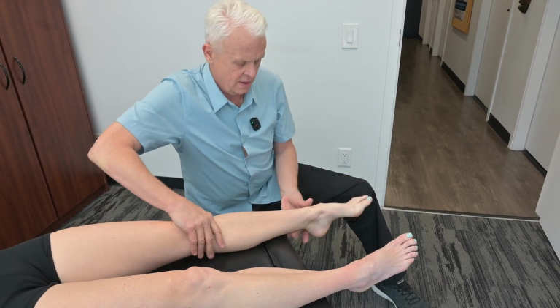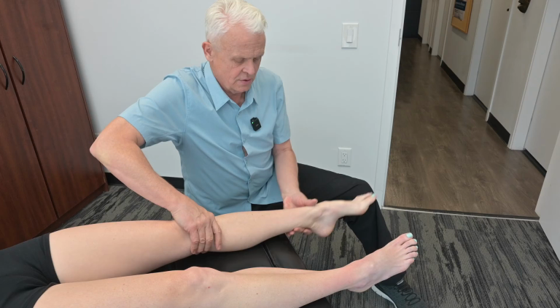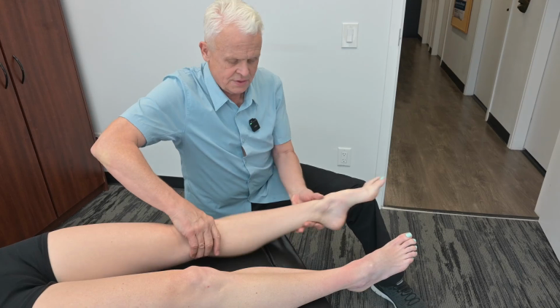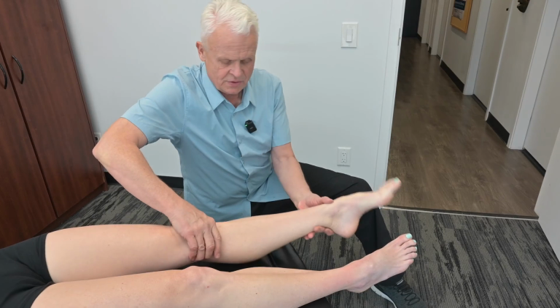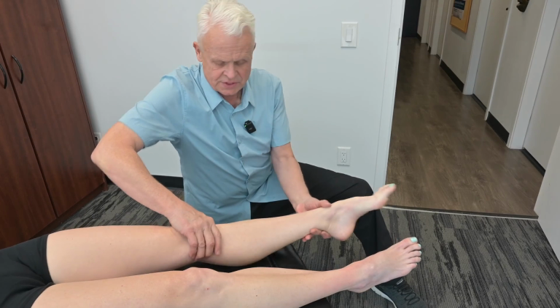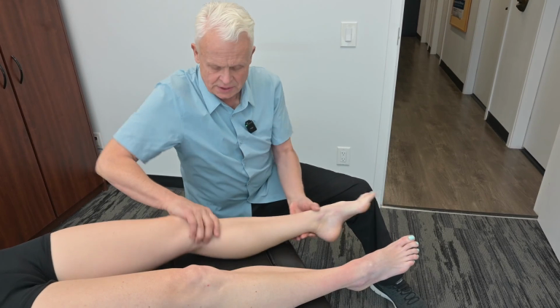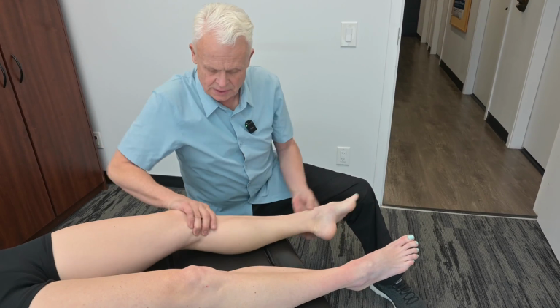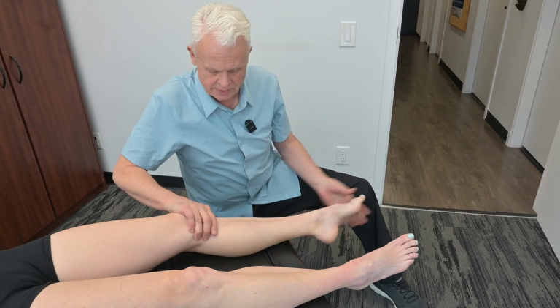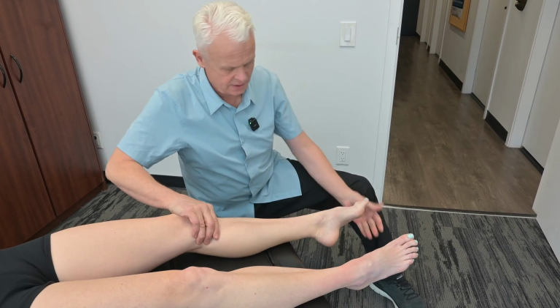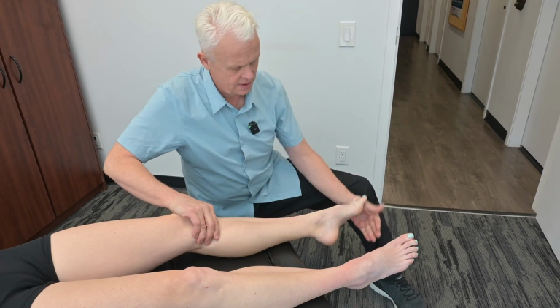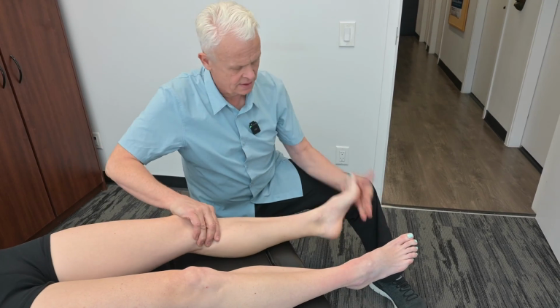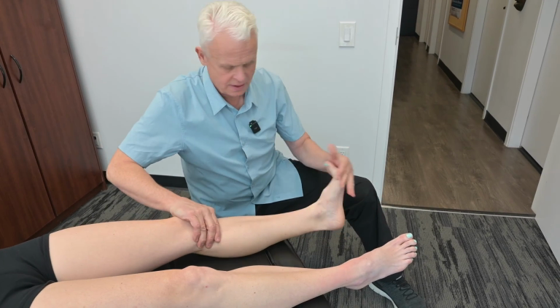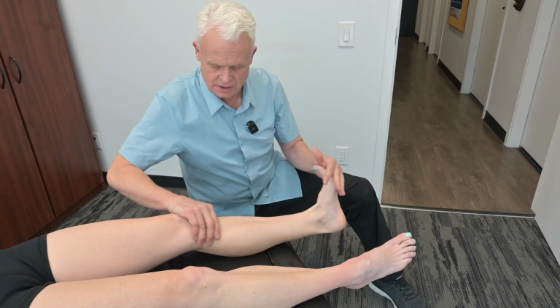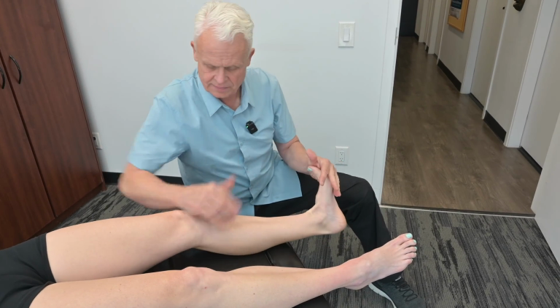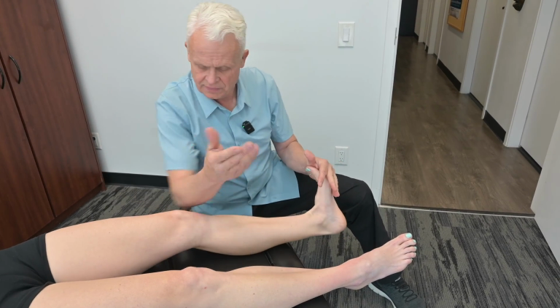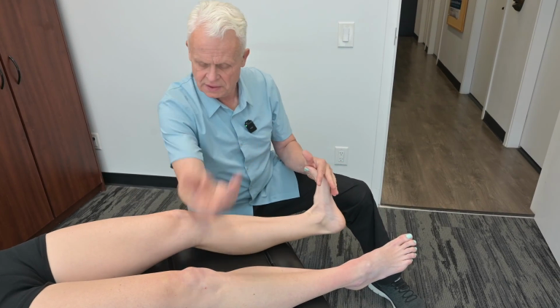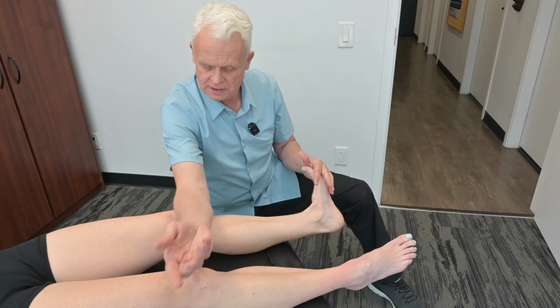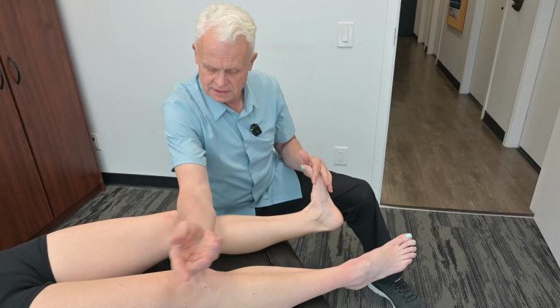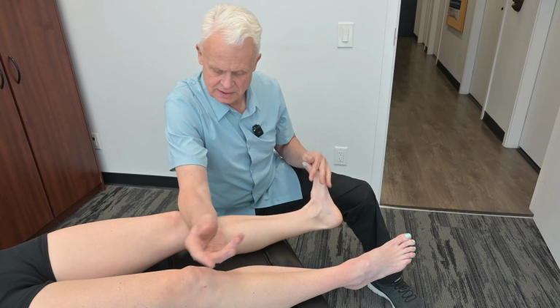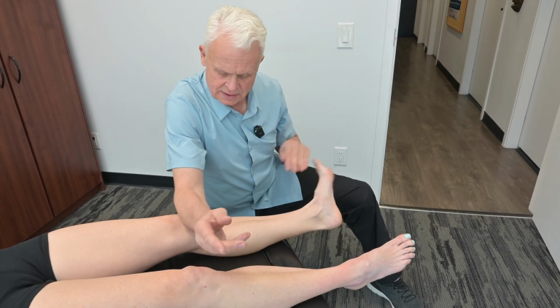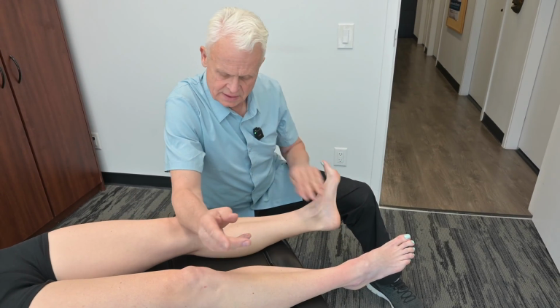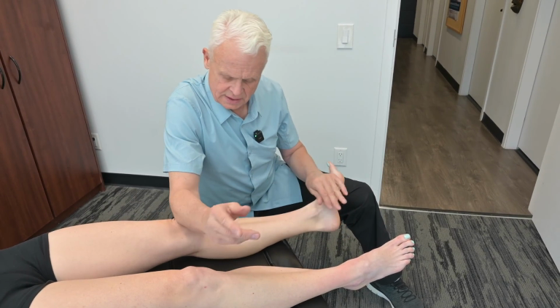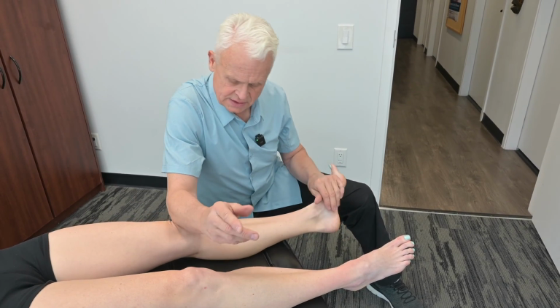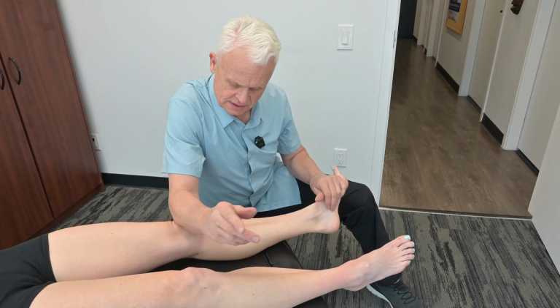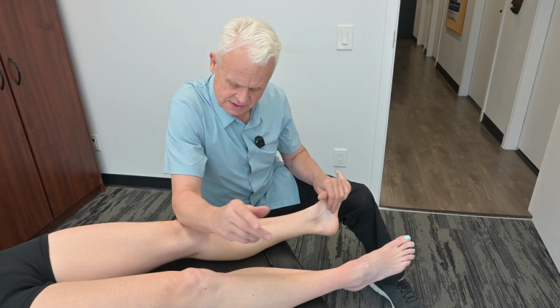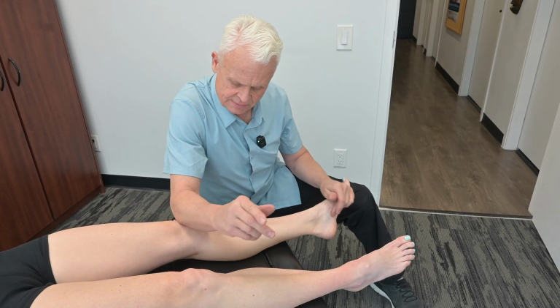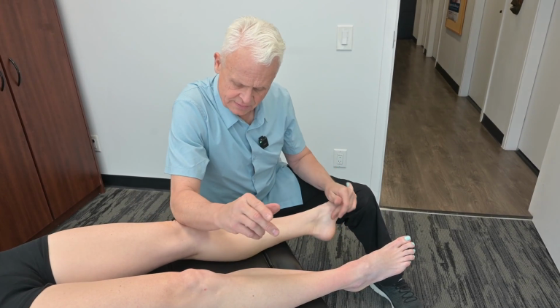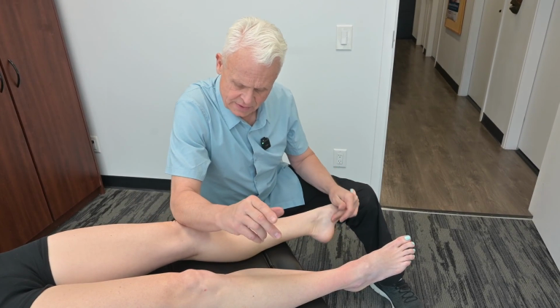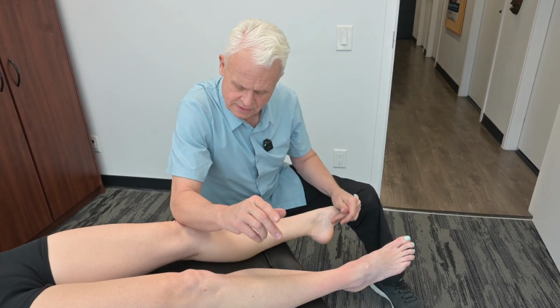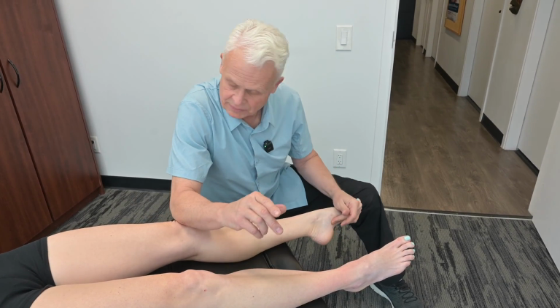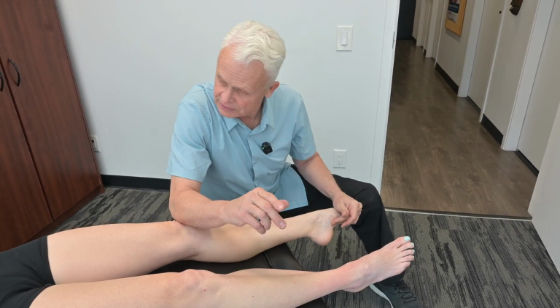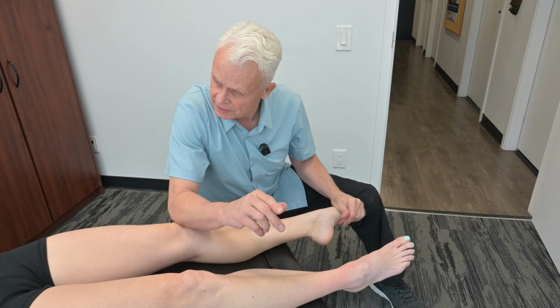Turn this over just a little bit here and take this up from right there.